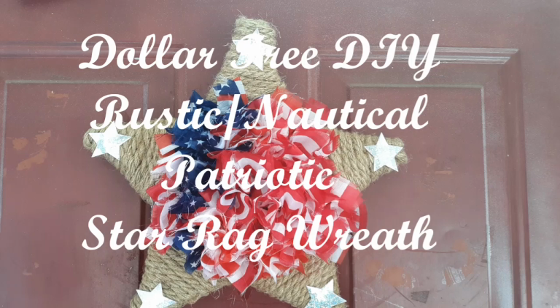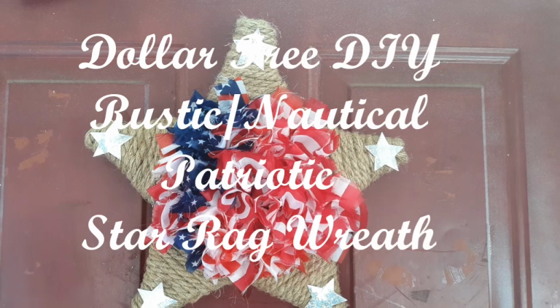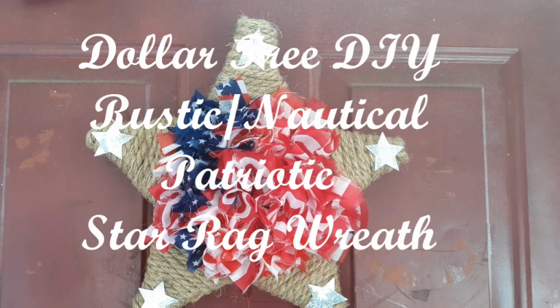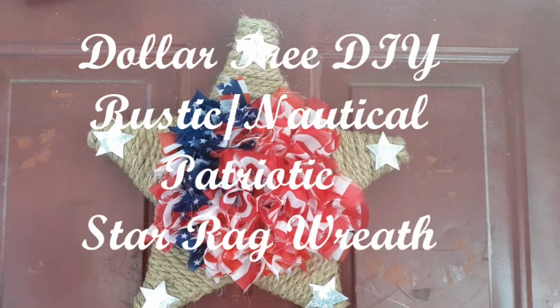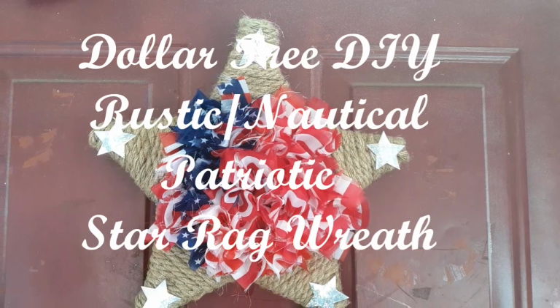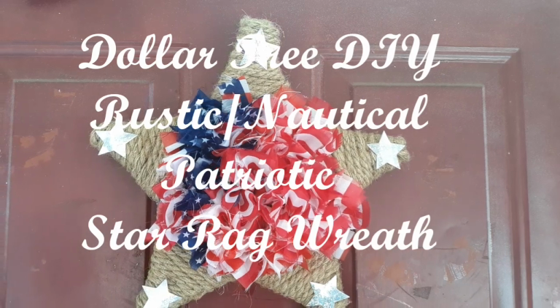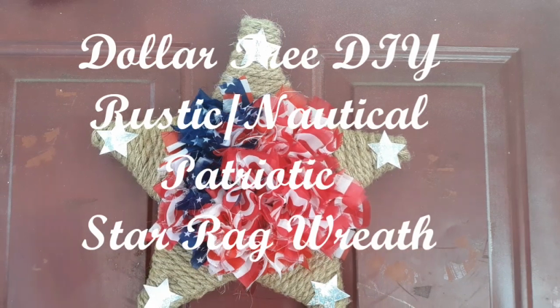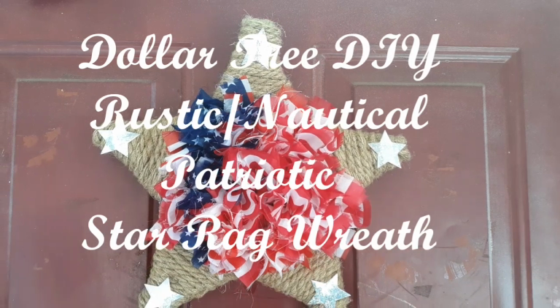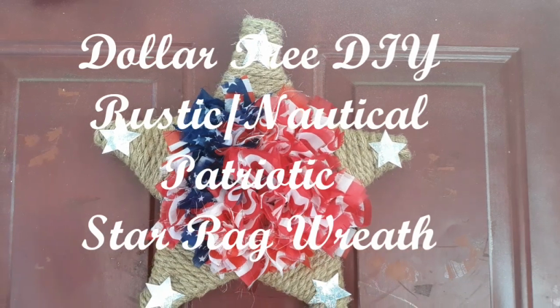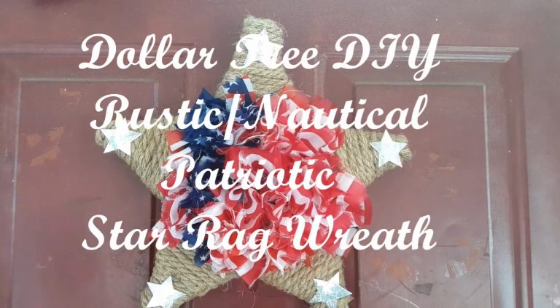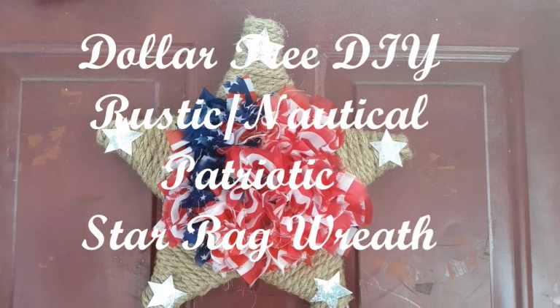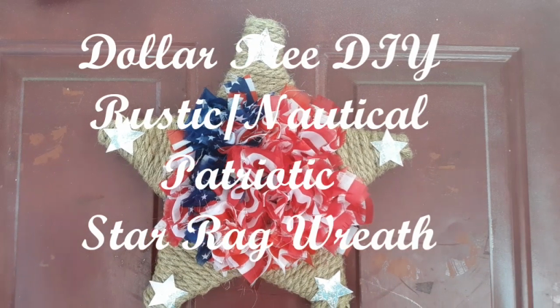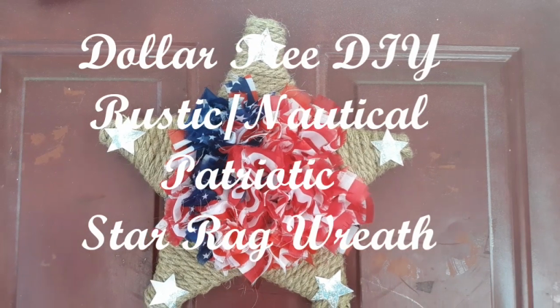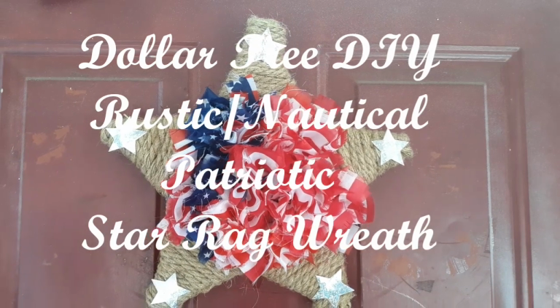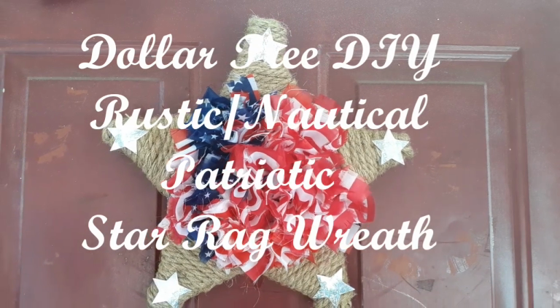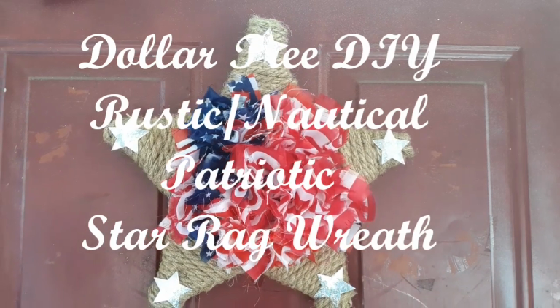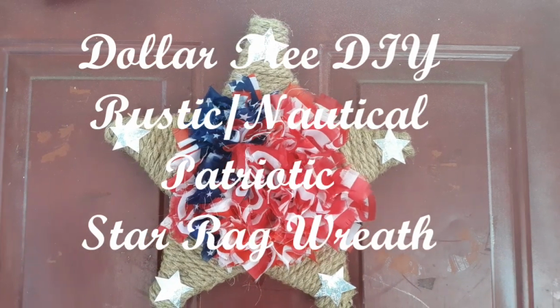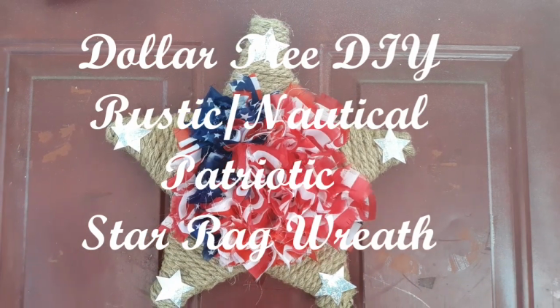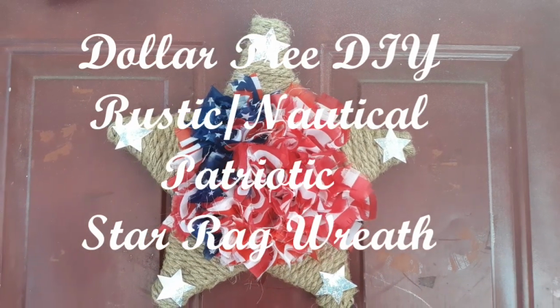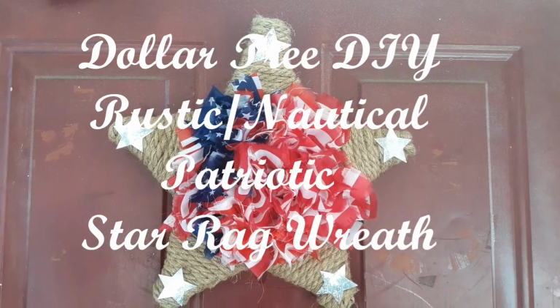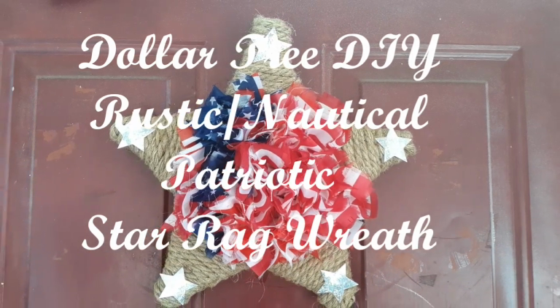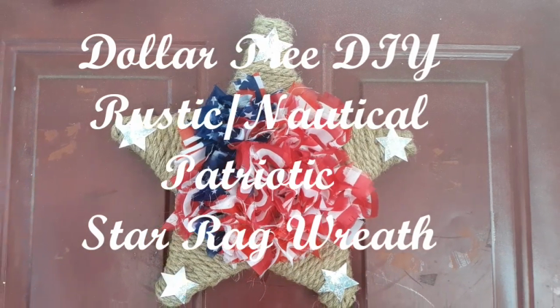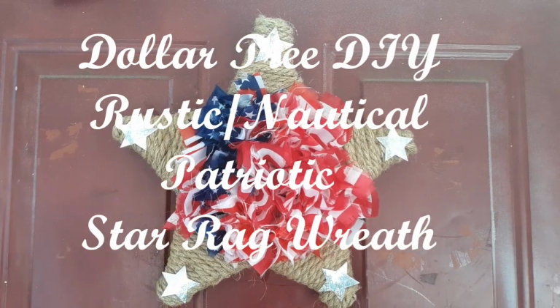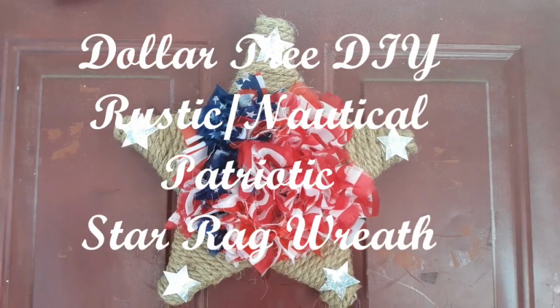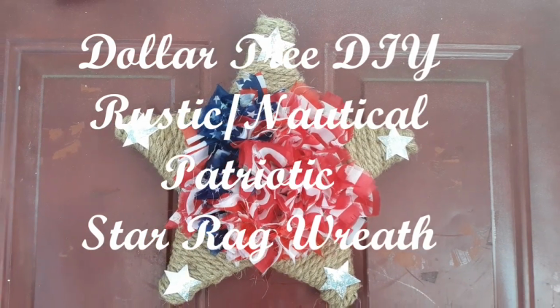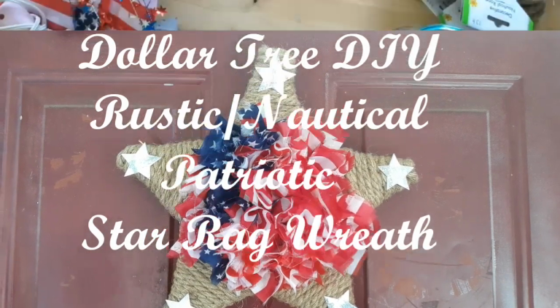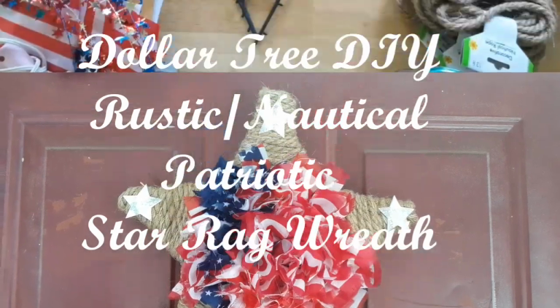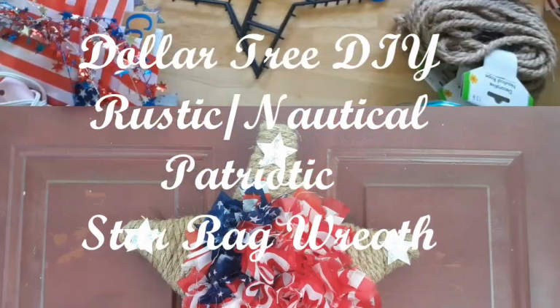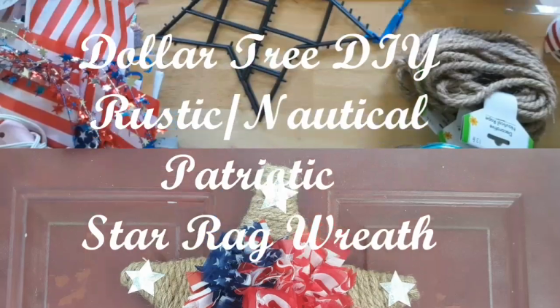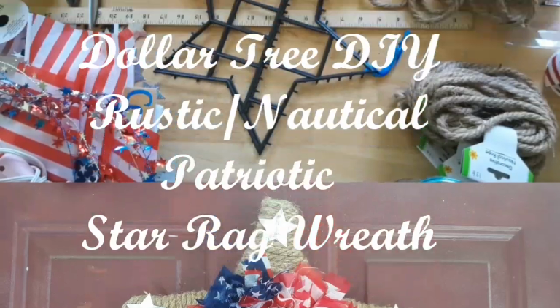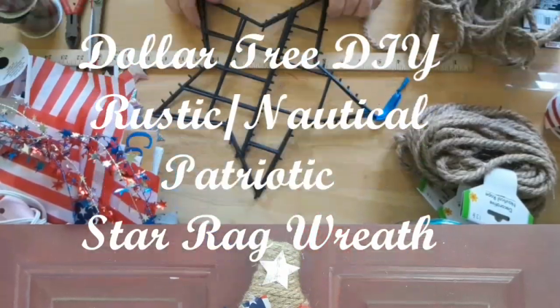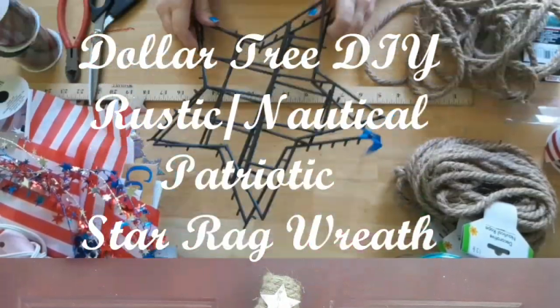Hi guys, in this video I'm going to be showing you how to make this patriotic star wreath using only Dollar Tree items.